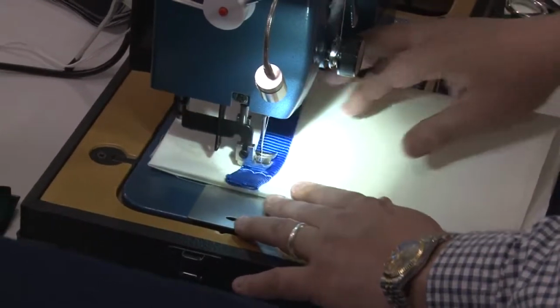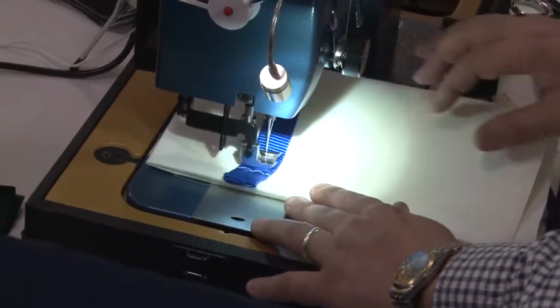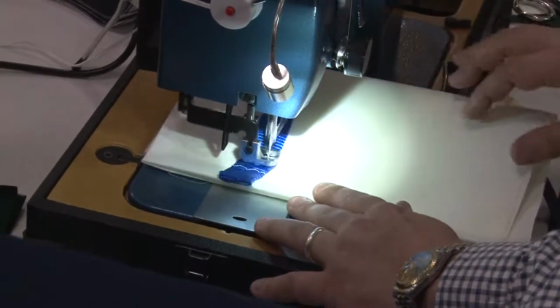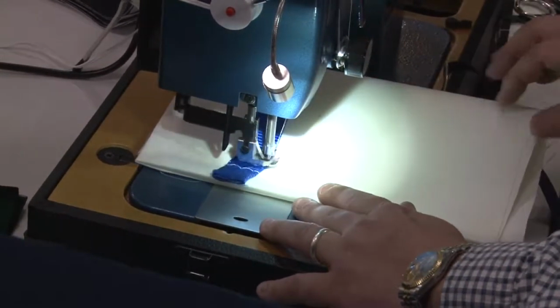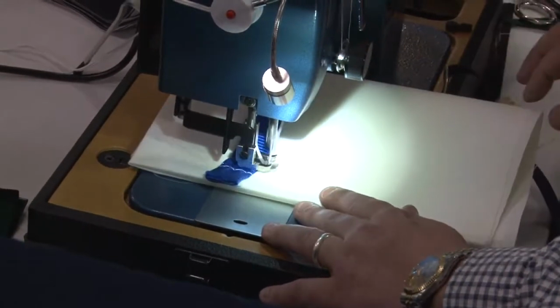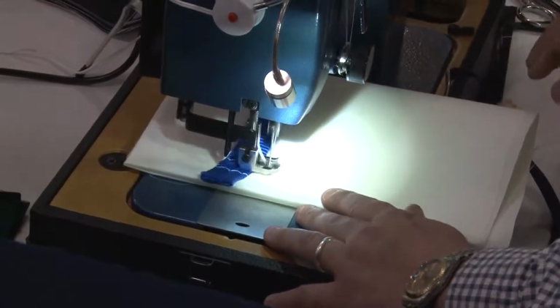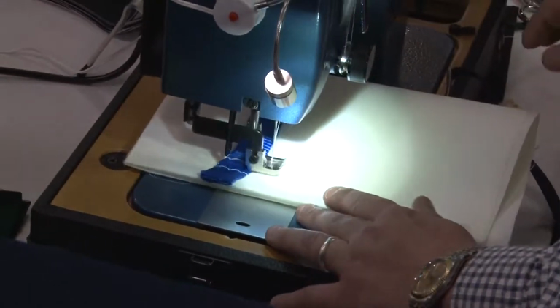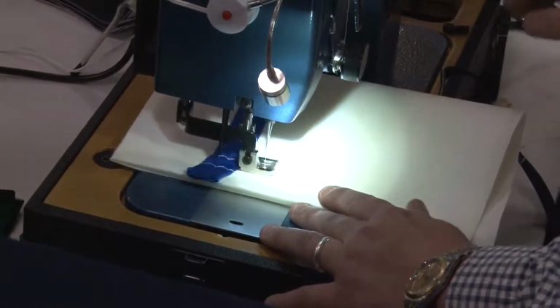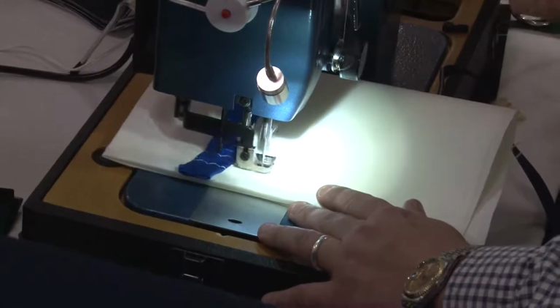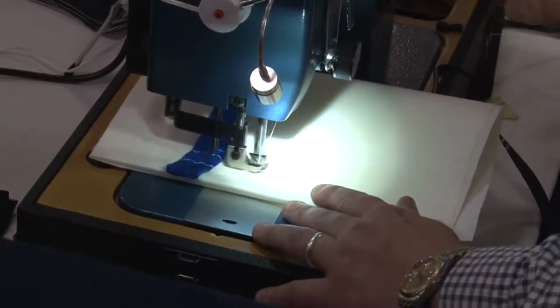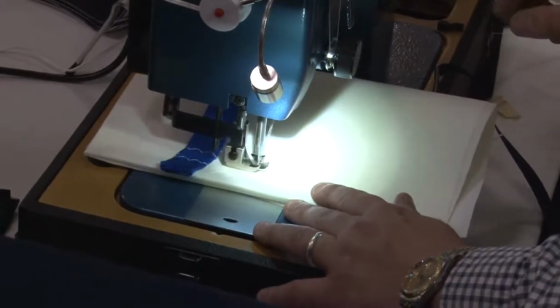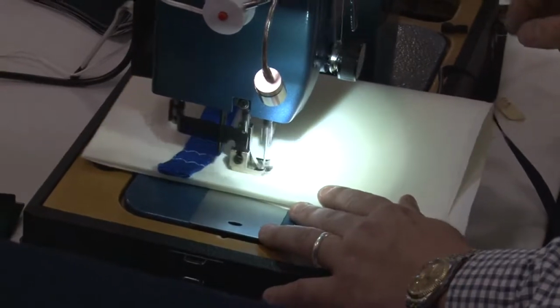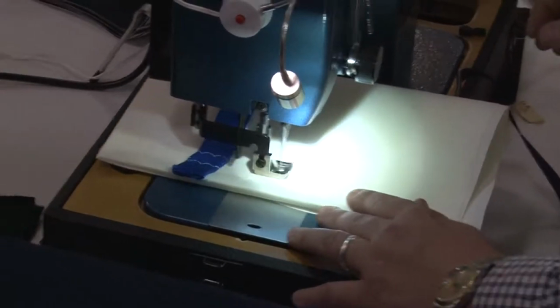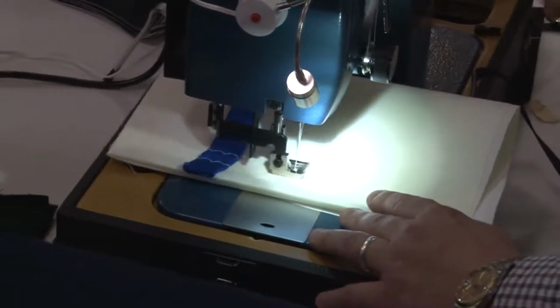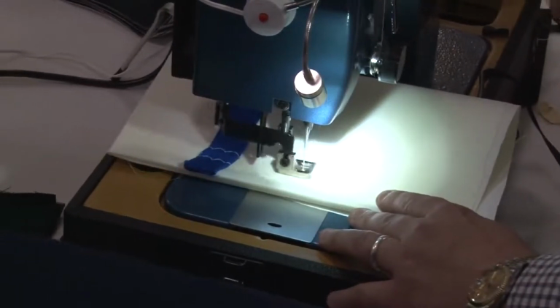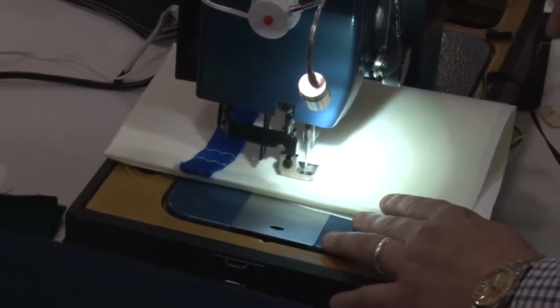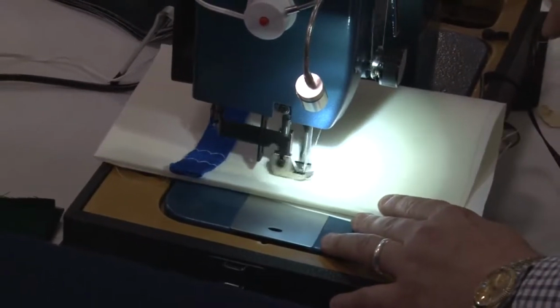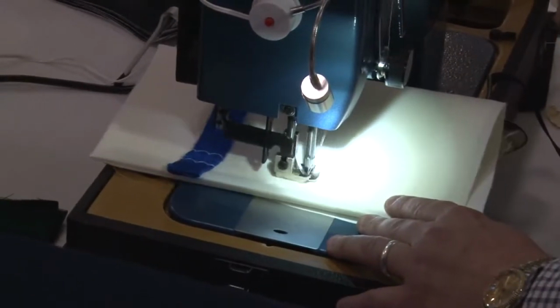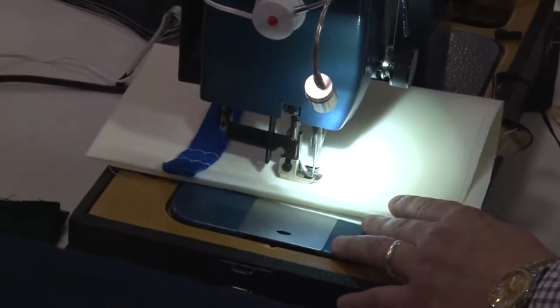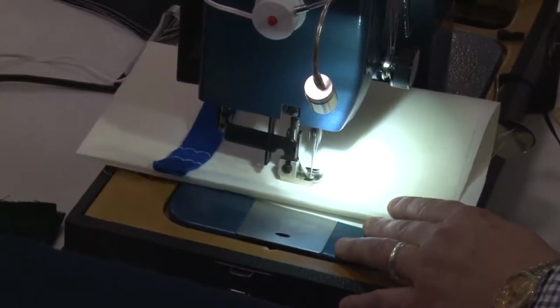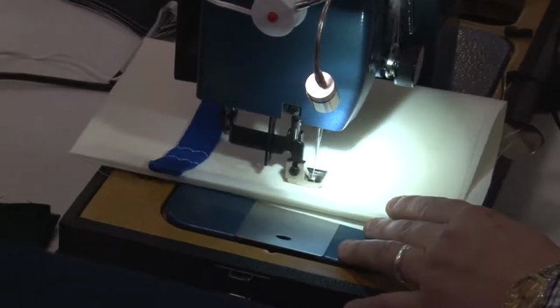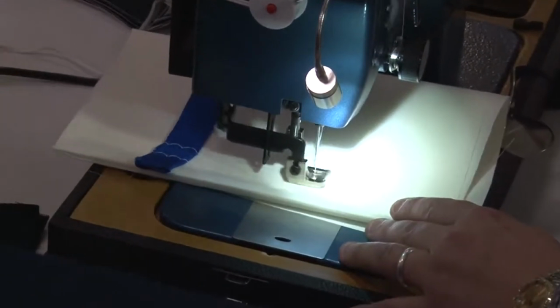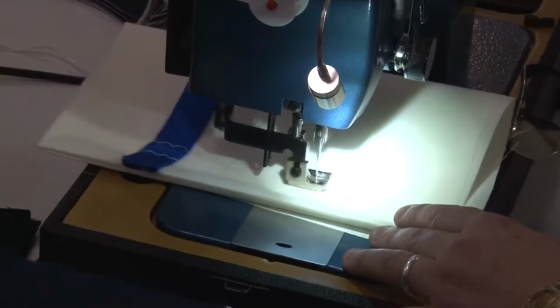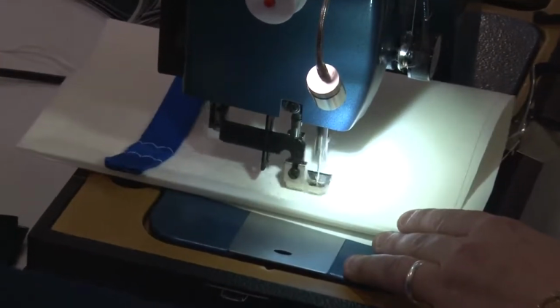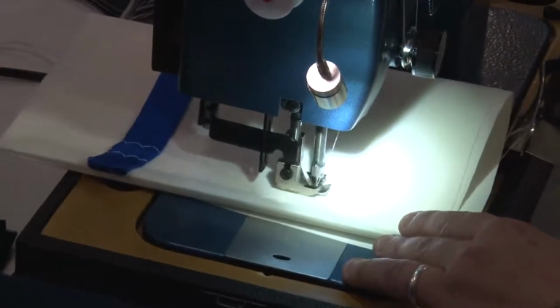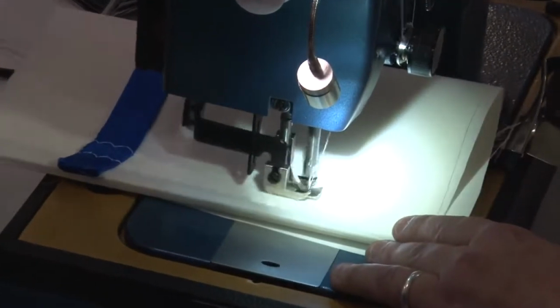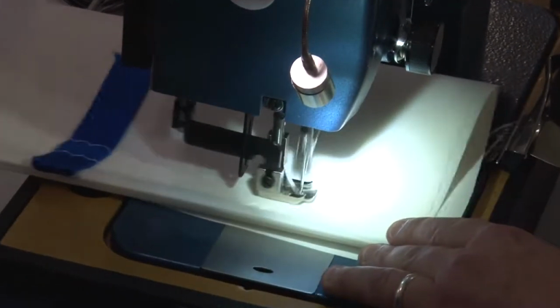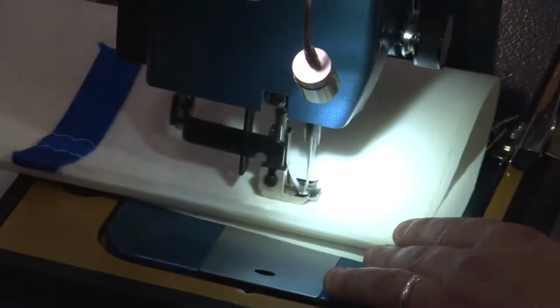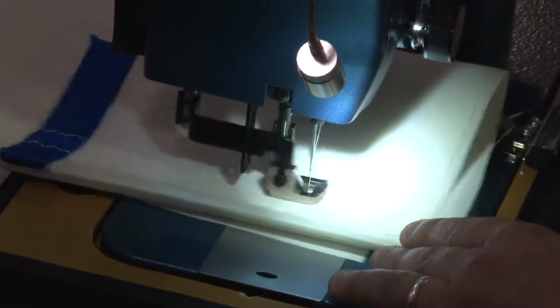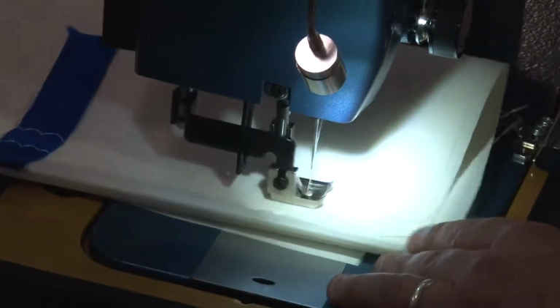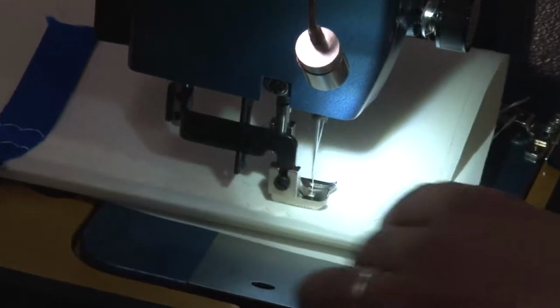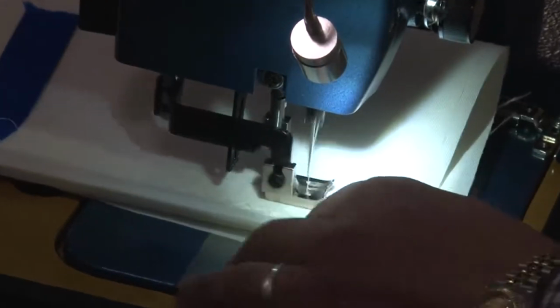The Ultrafeed LSZ-1 sewing machine walked right over that webbing without any problem at all.